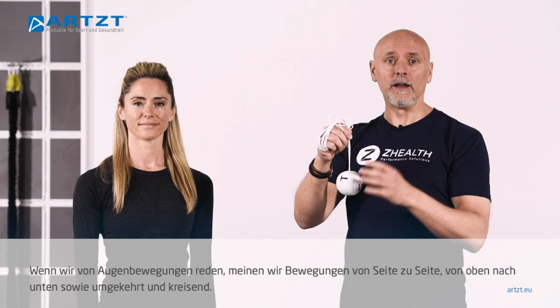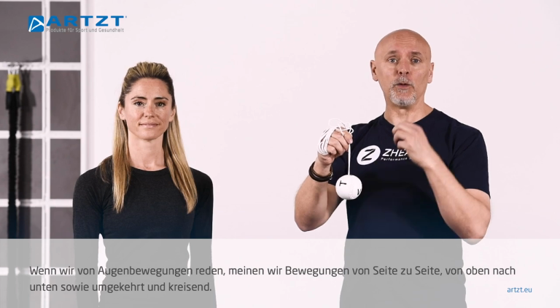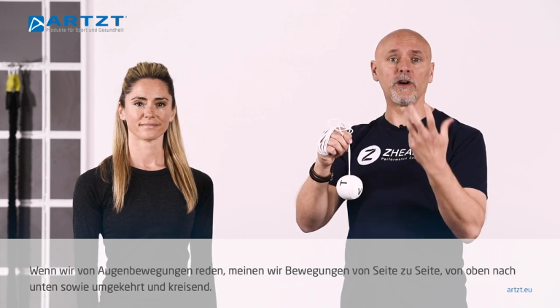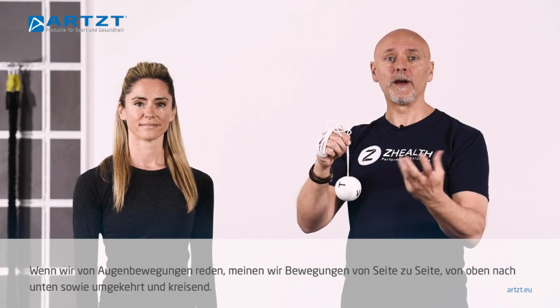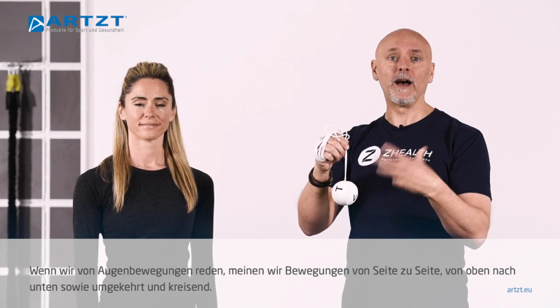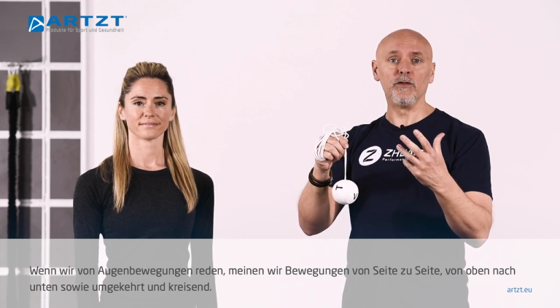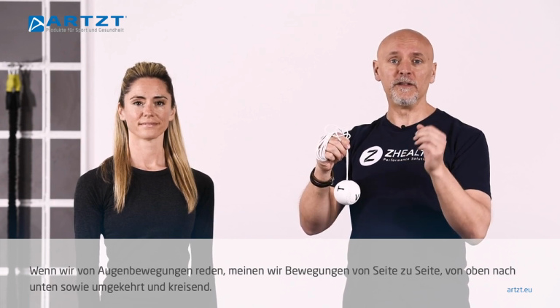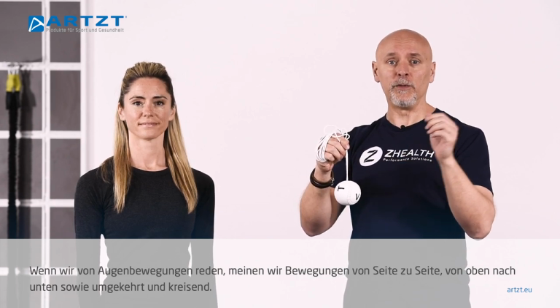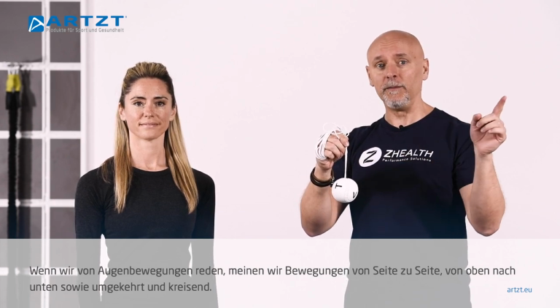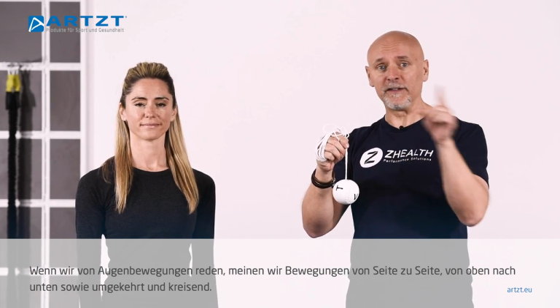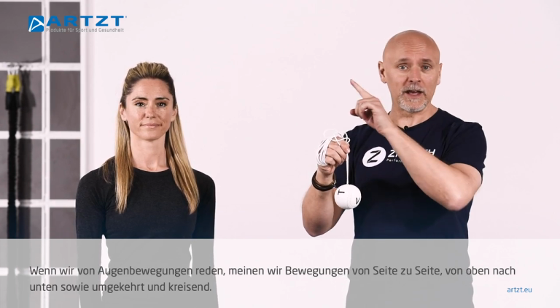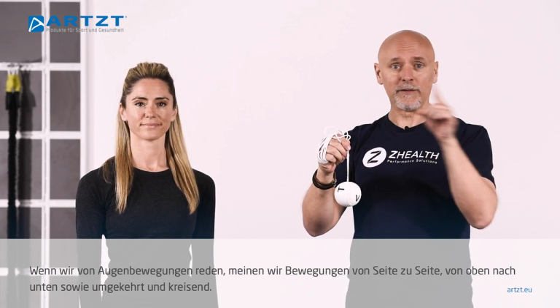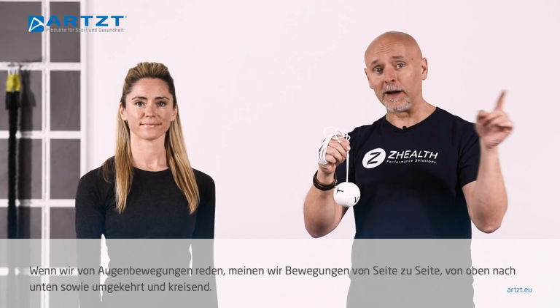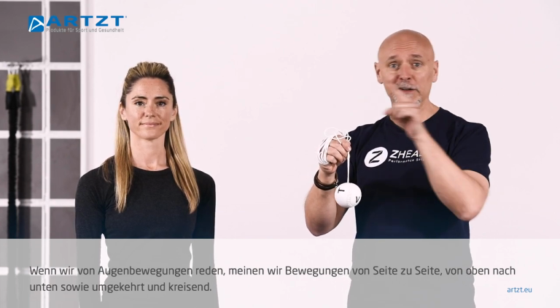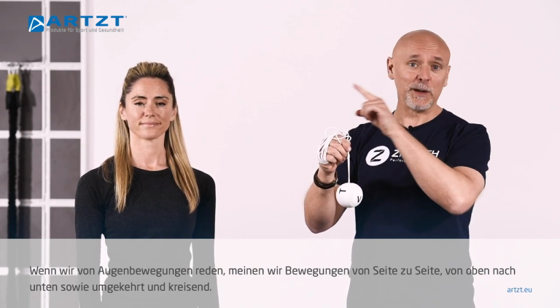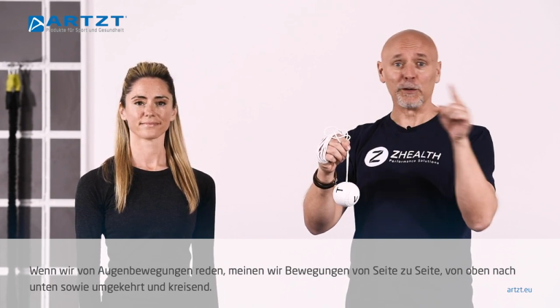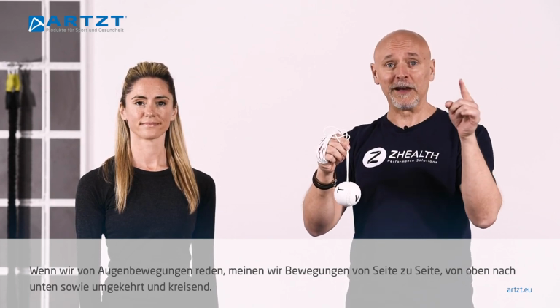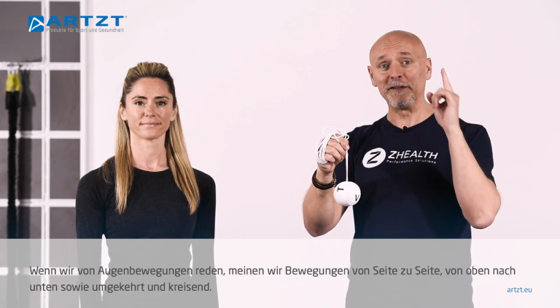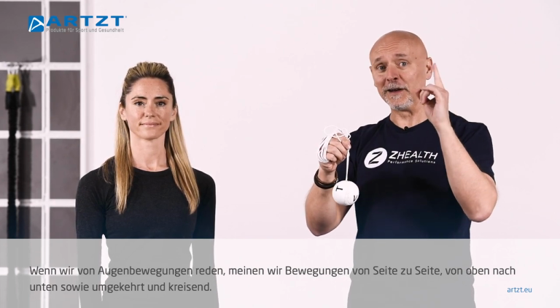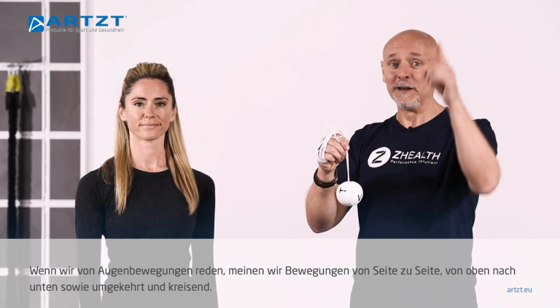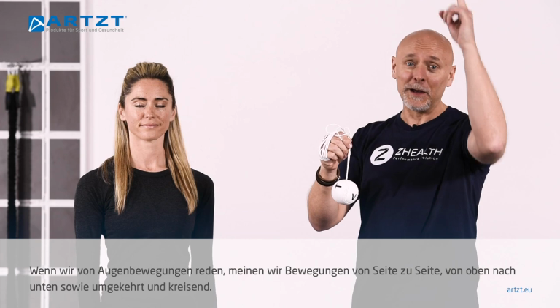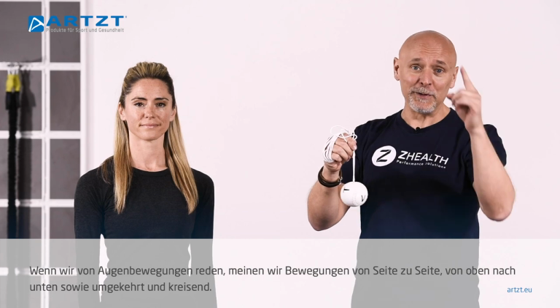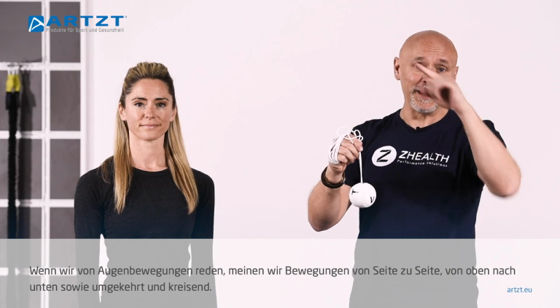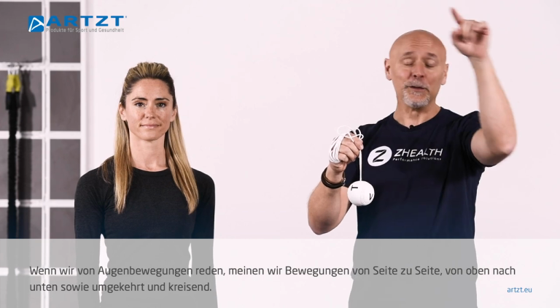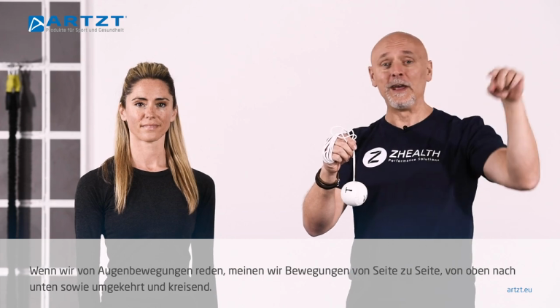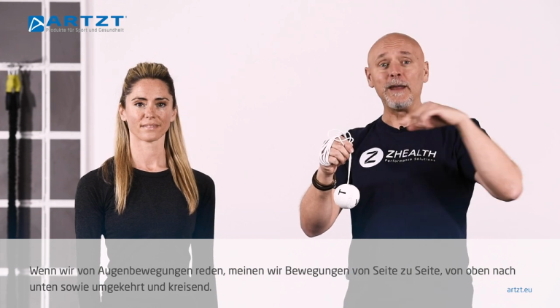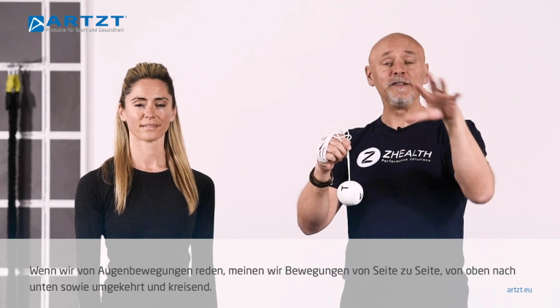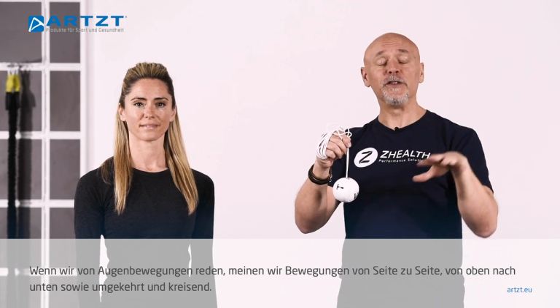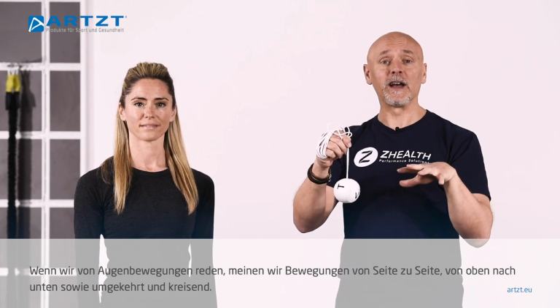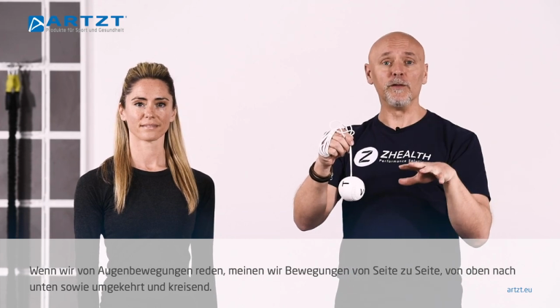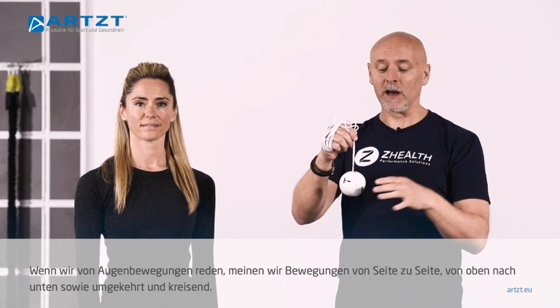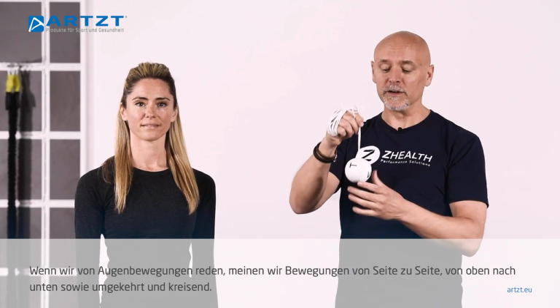When we talk about eye movements, we basically need our eyes to be able to go side to side, up and down, and track a moving object.